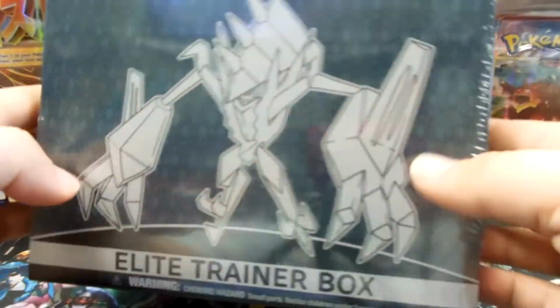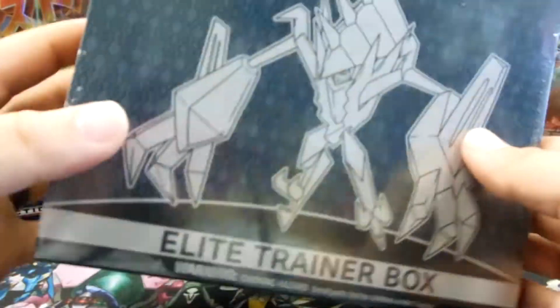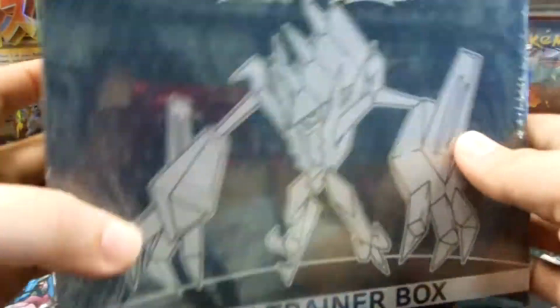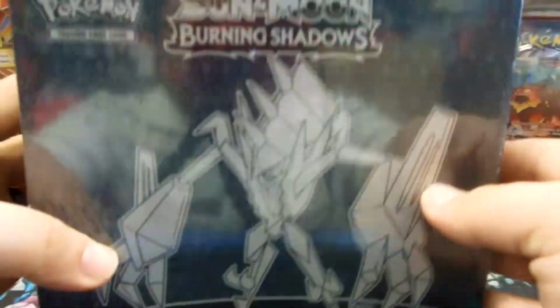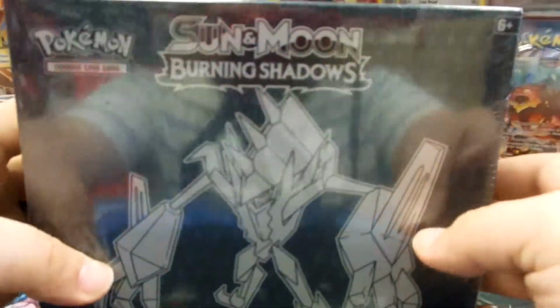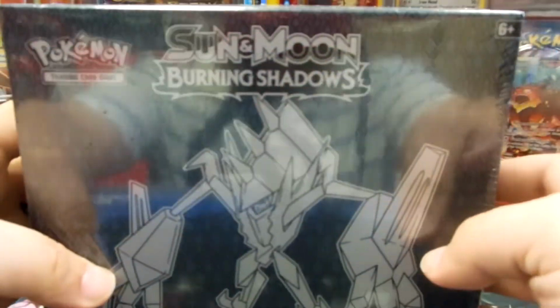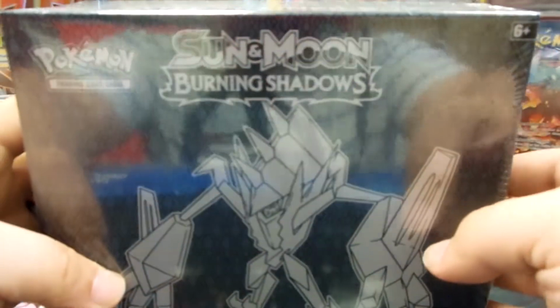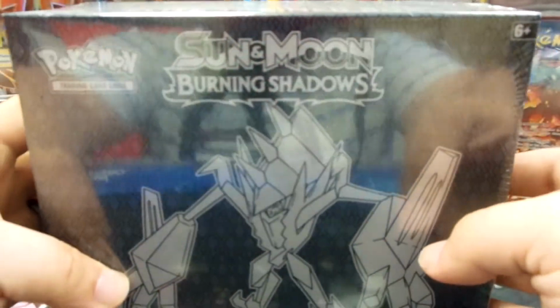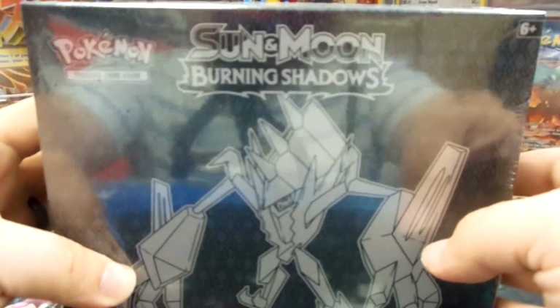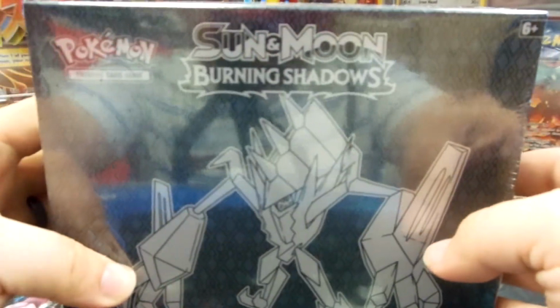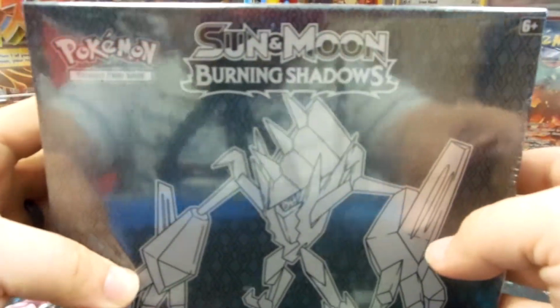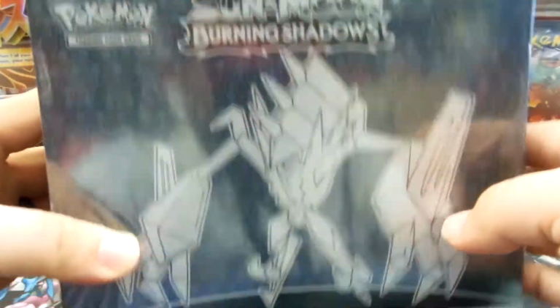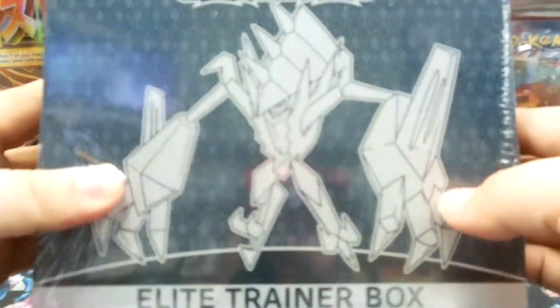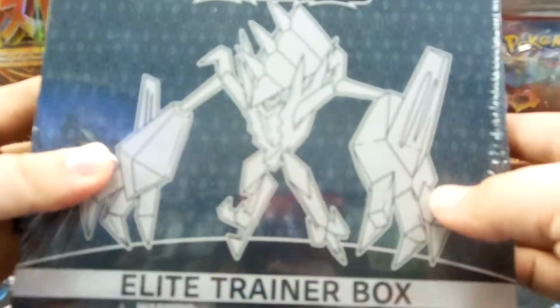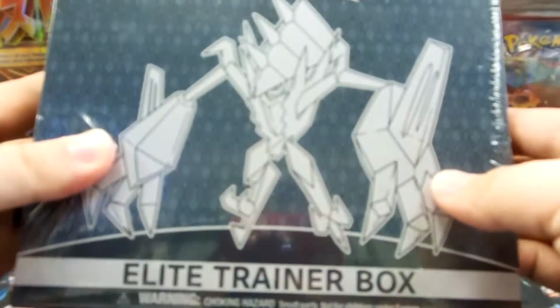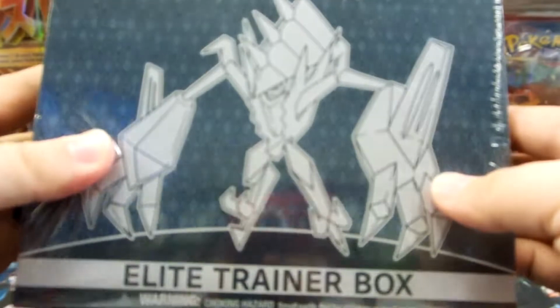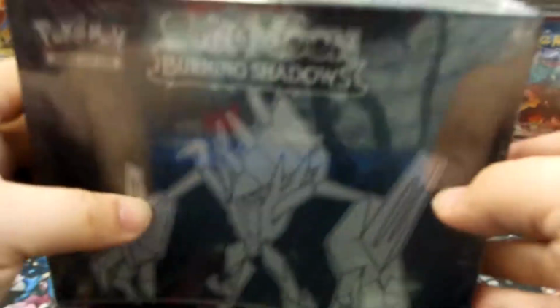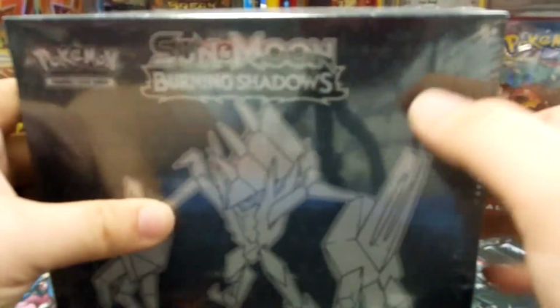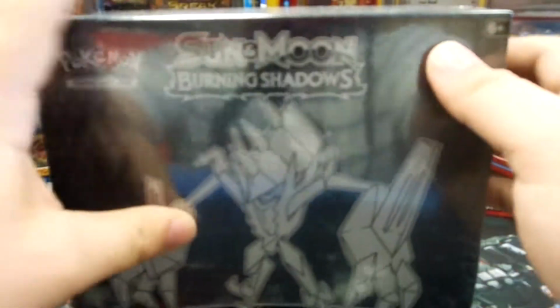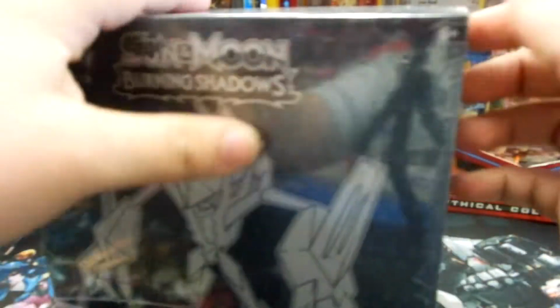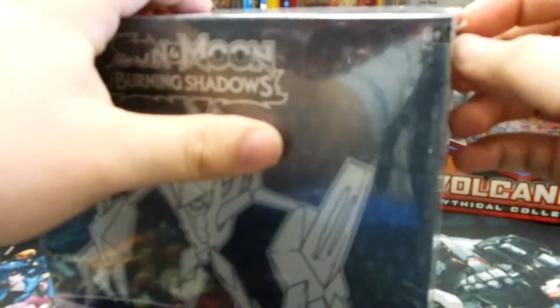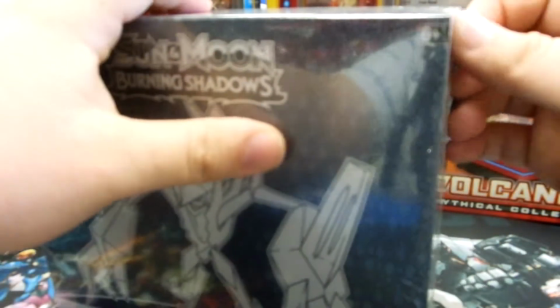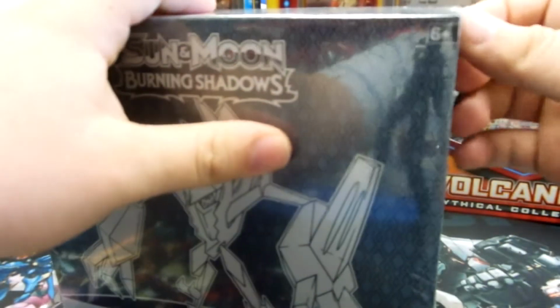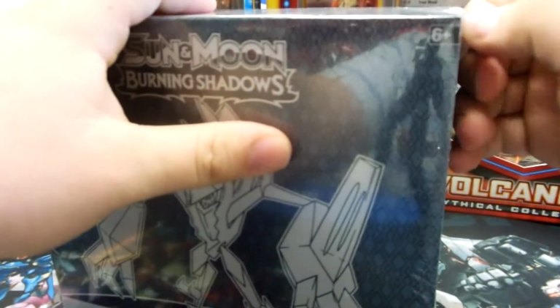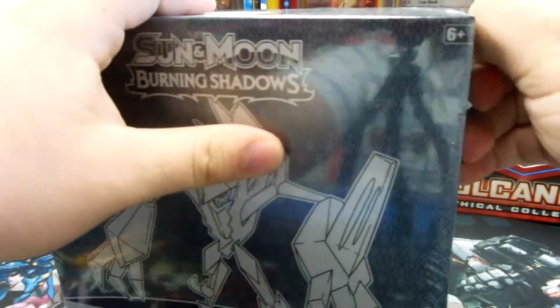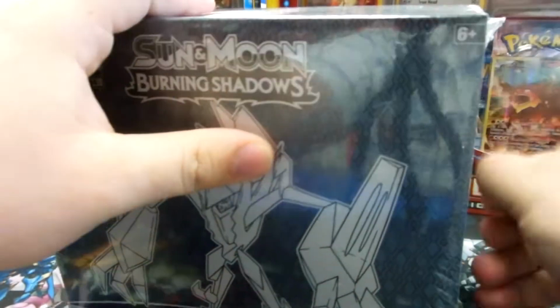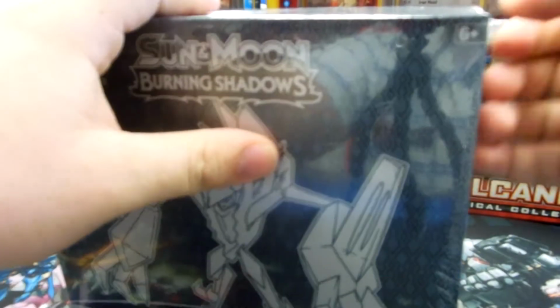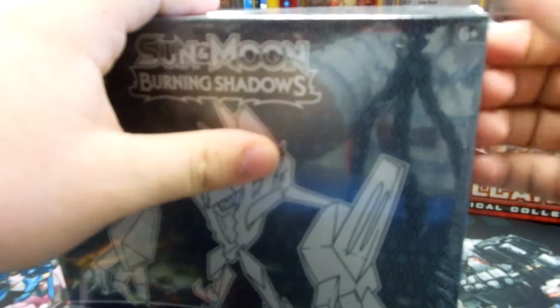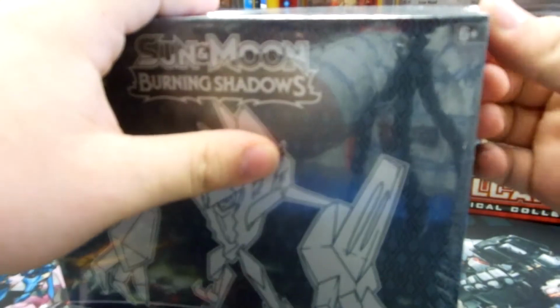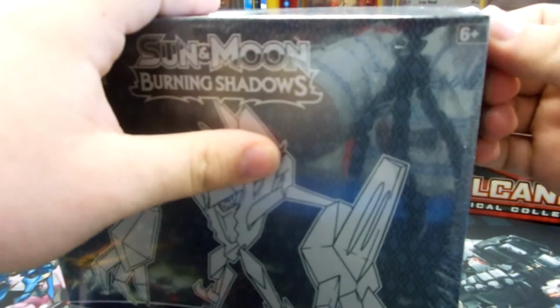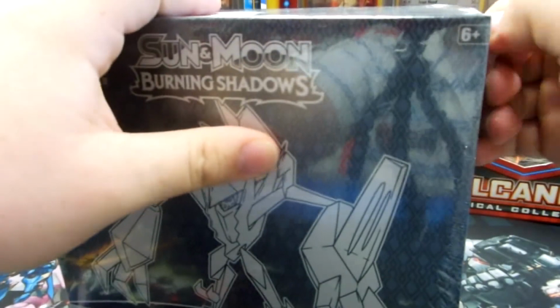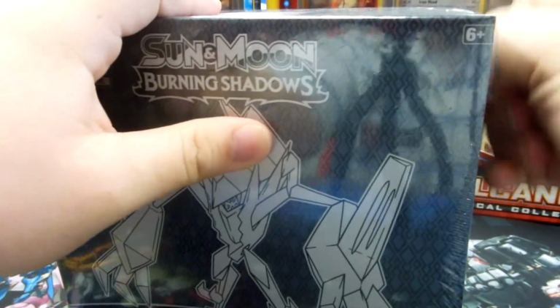As you can see here it's got Necrozma on the front — Sun and Moon, Burning Shadows, Elite Trainer Box. So let's get her opened.